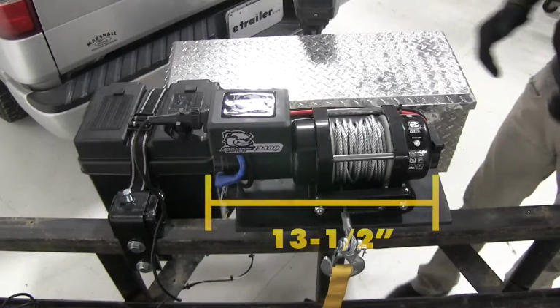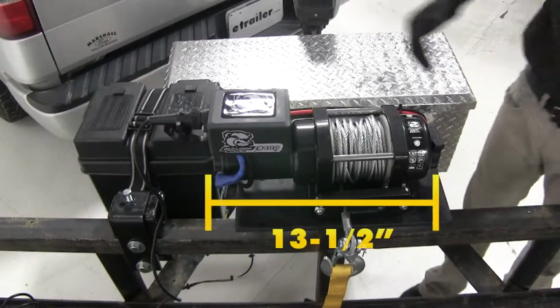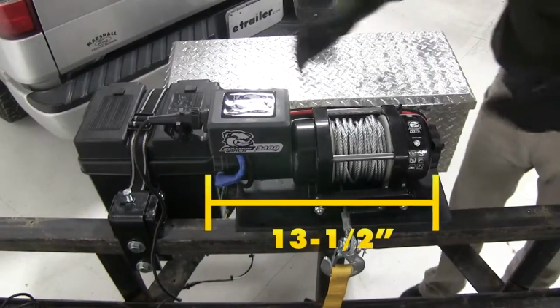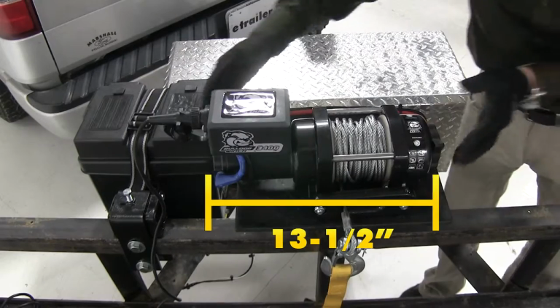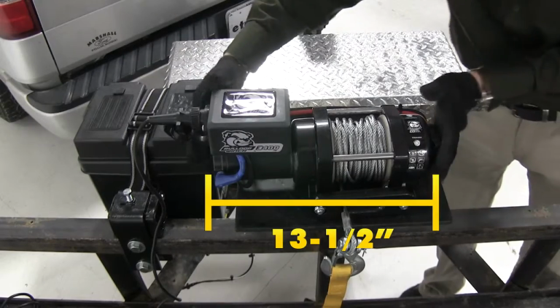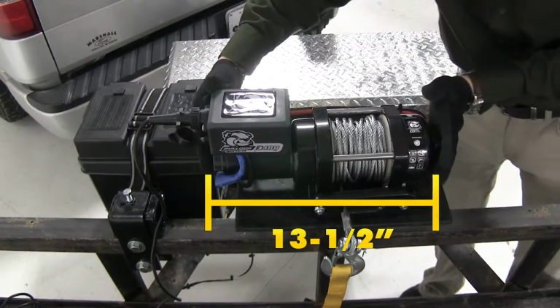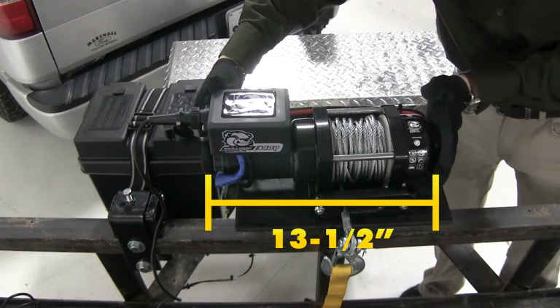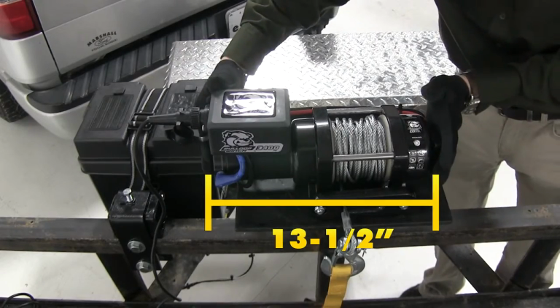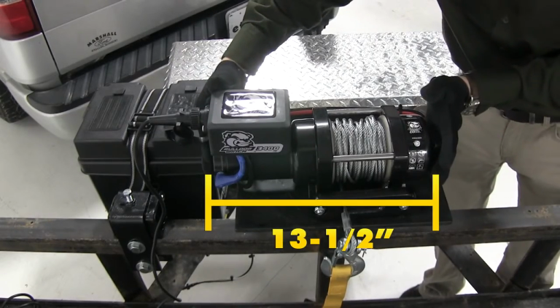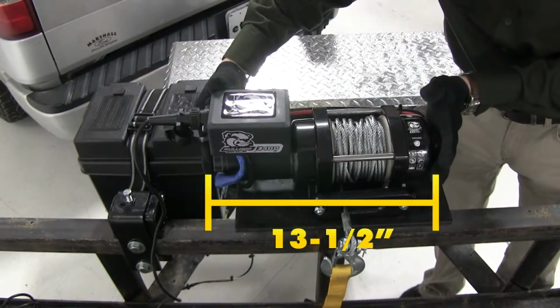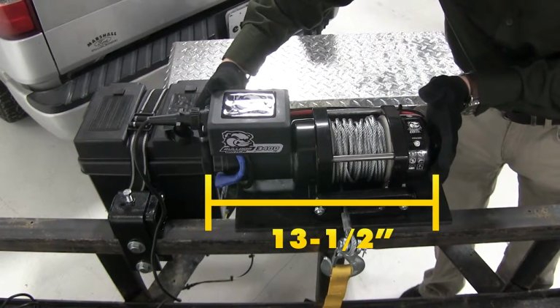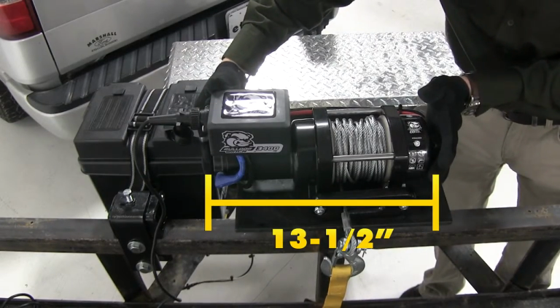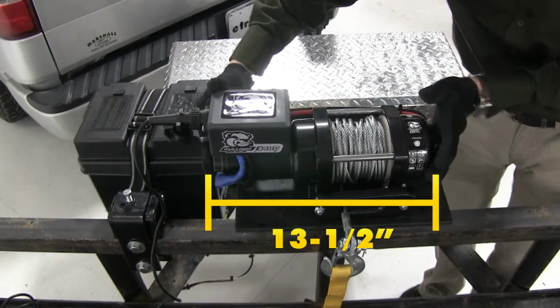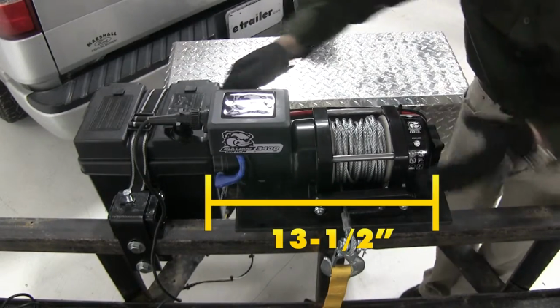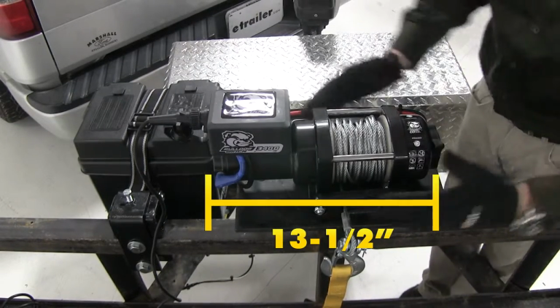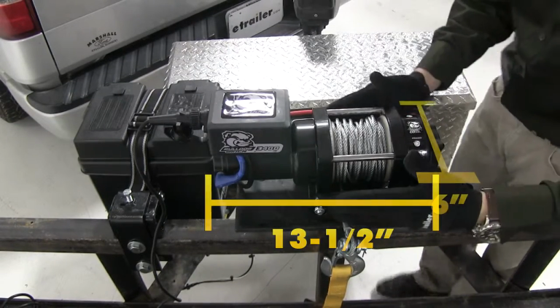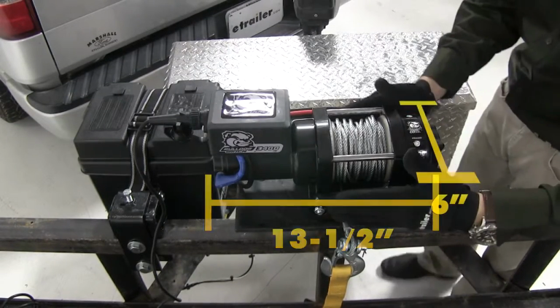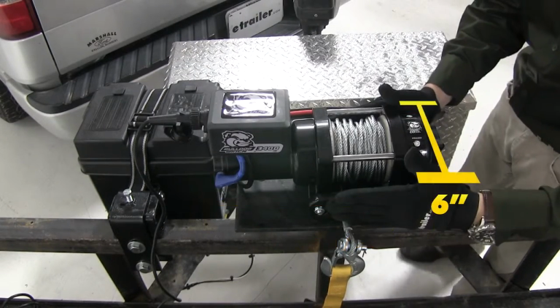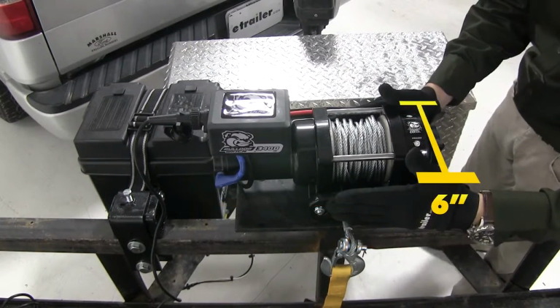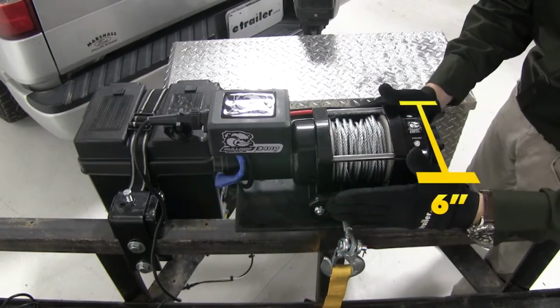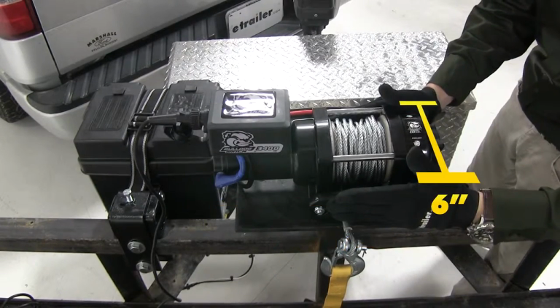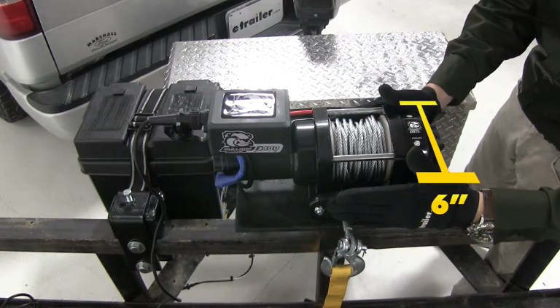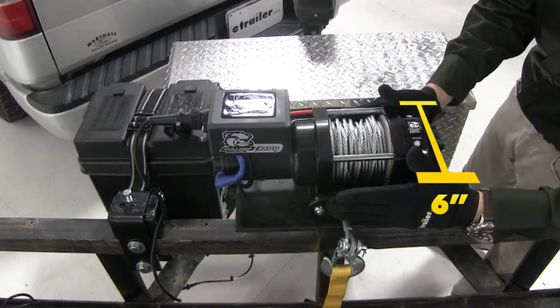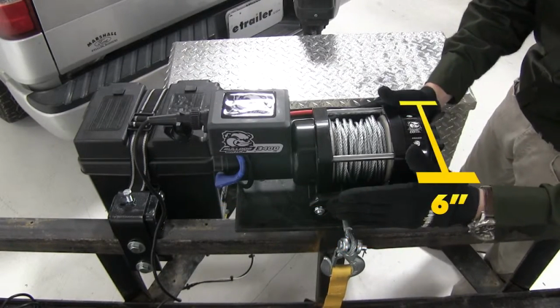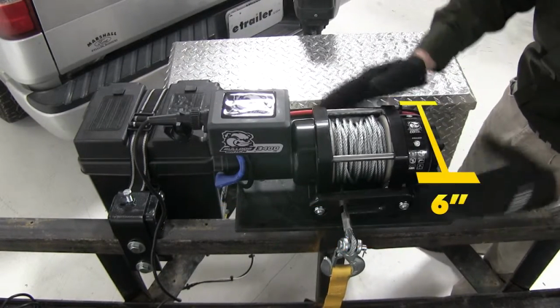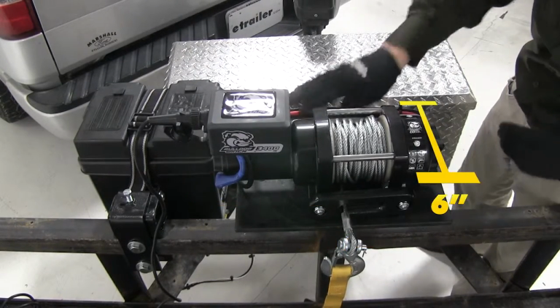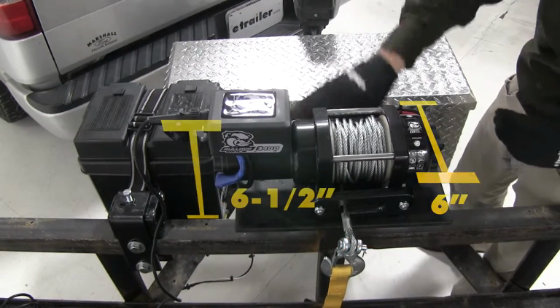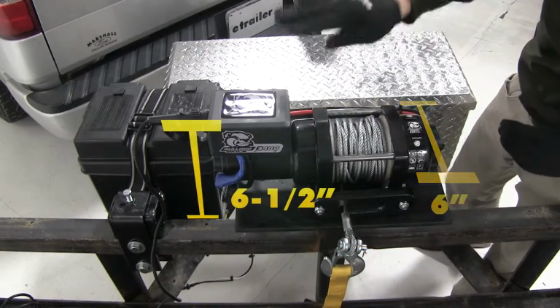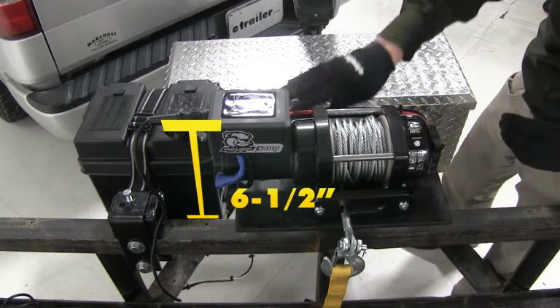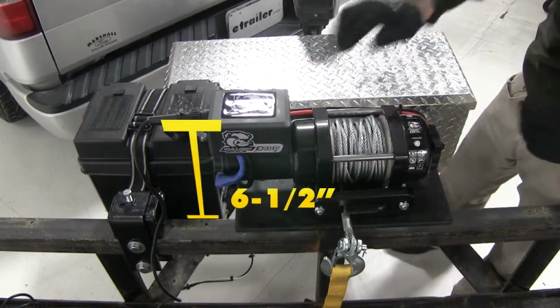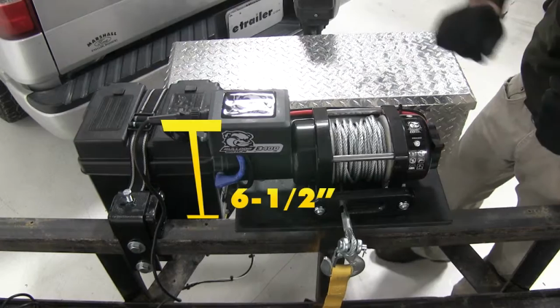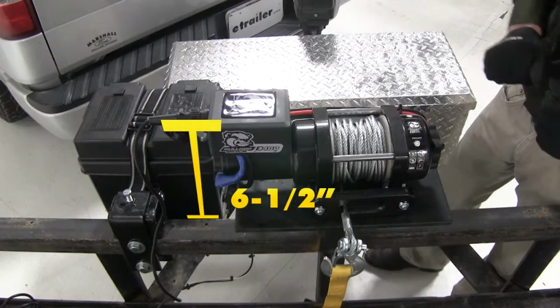Its dimensions are about 13.5 inches long, 6 inches wide, and about 6.5 inches tall.